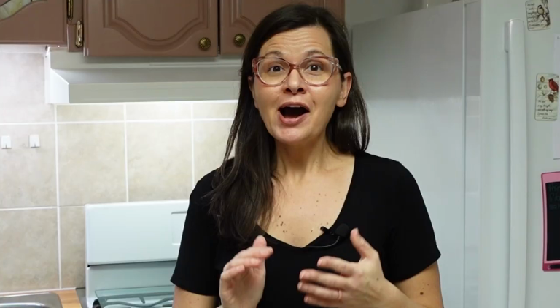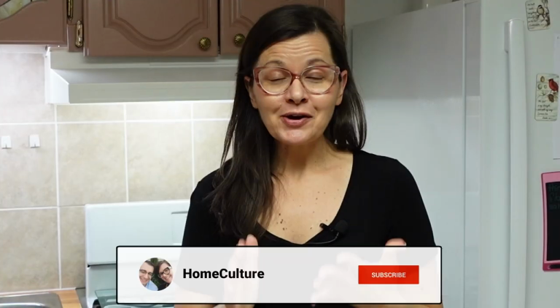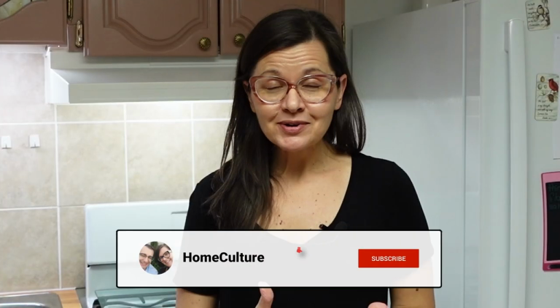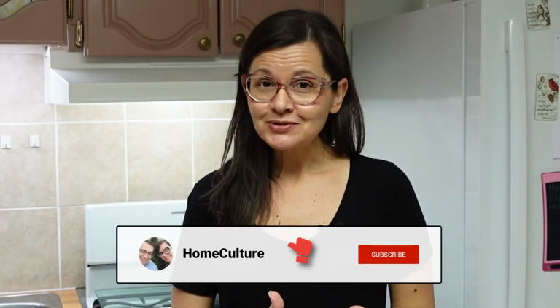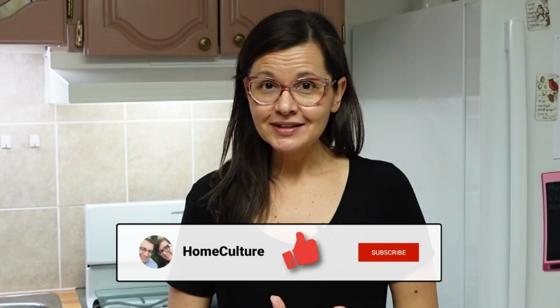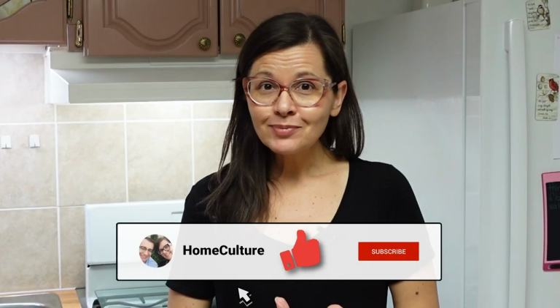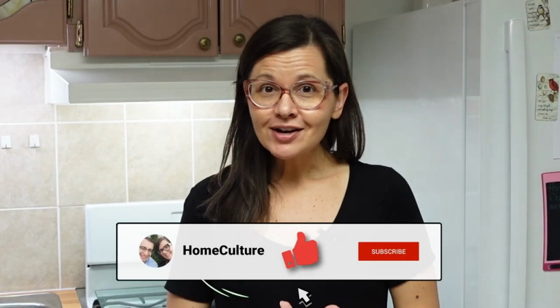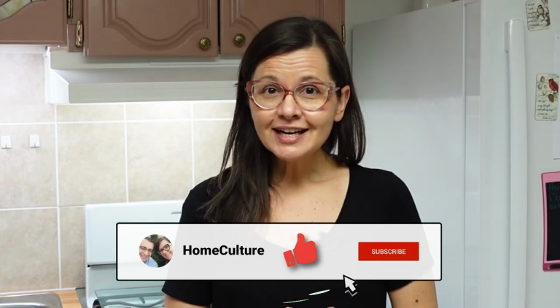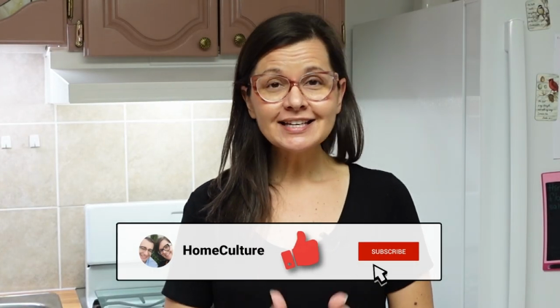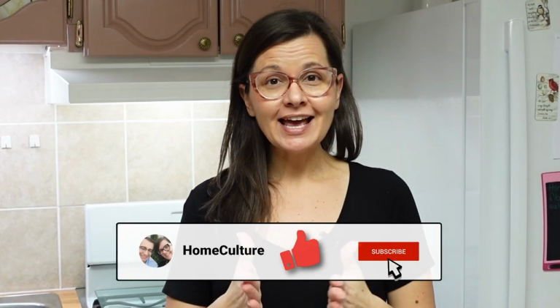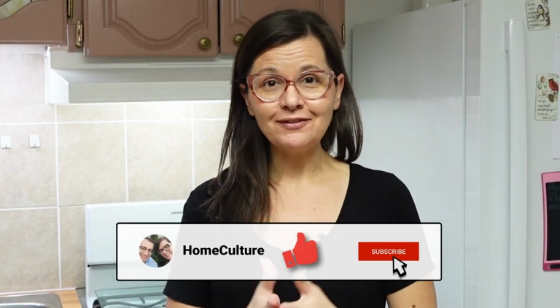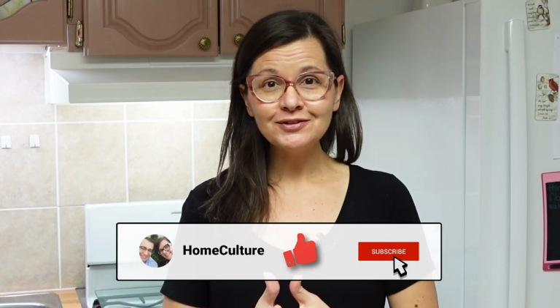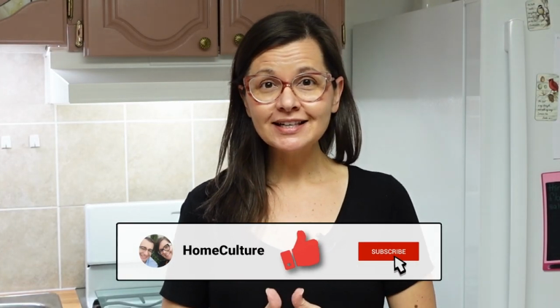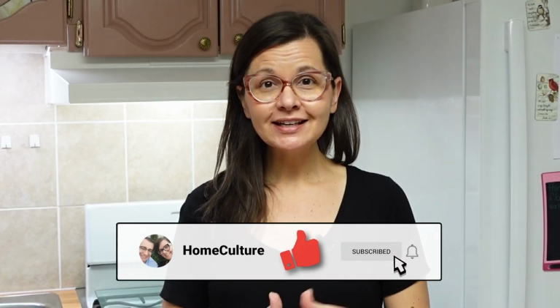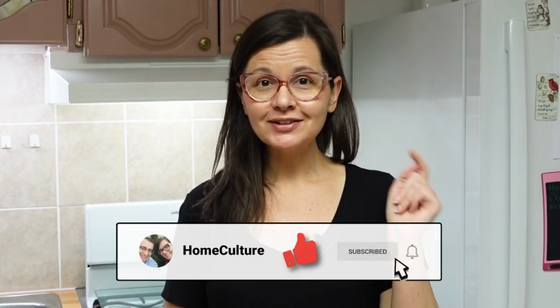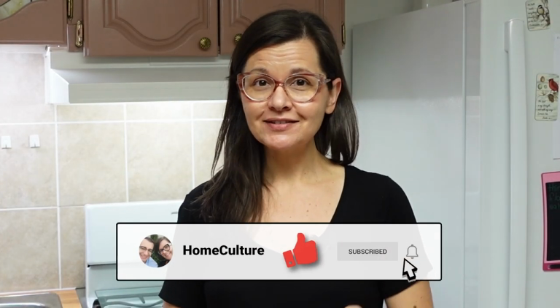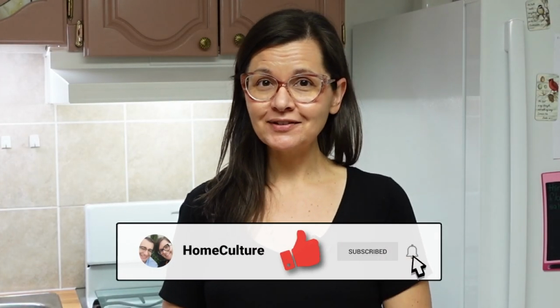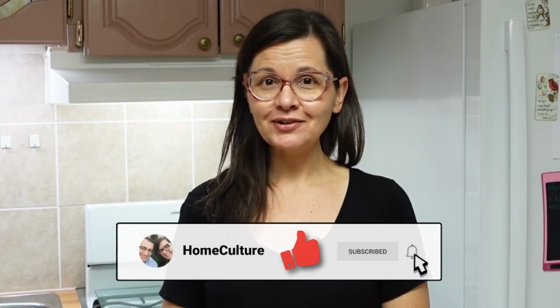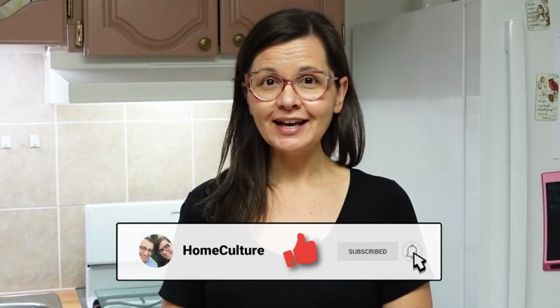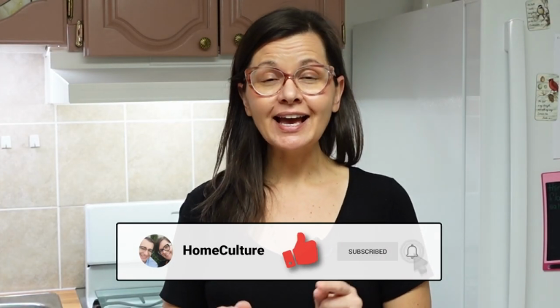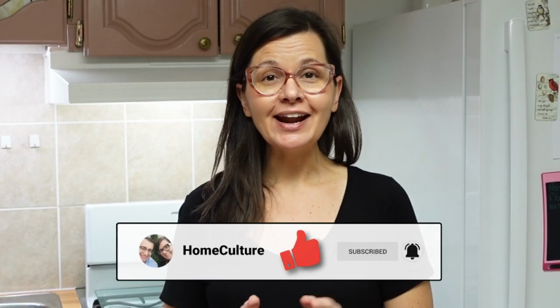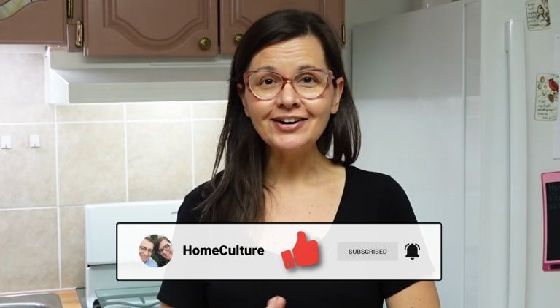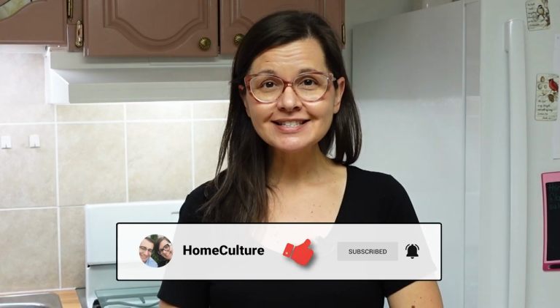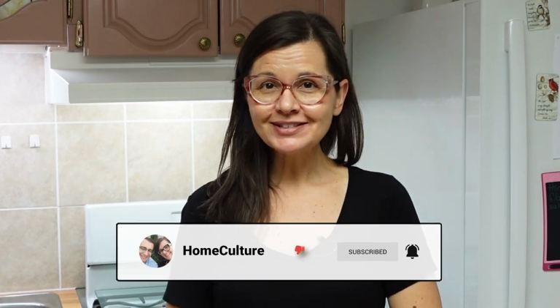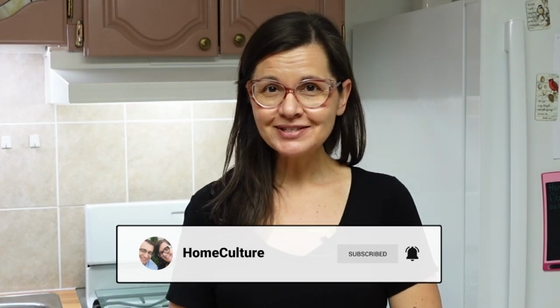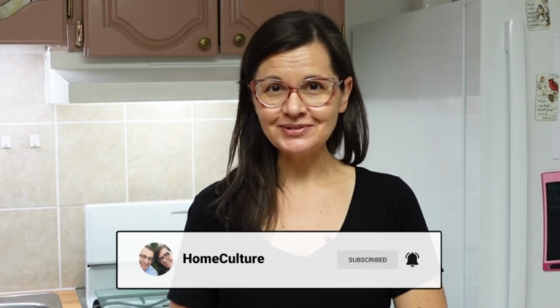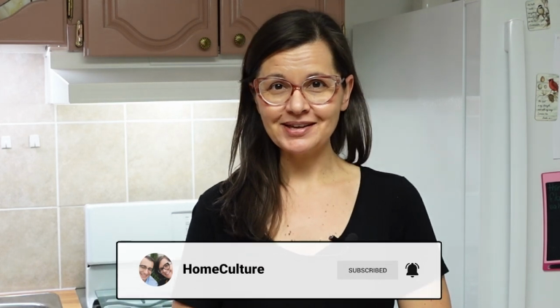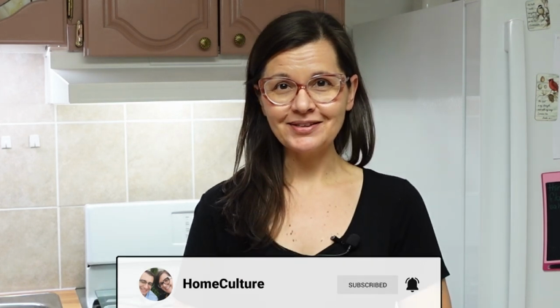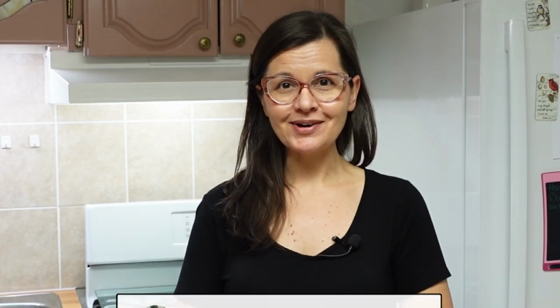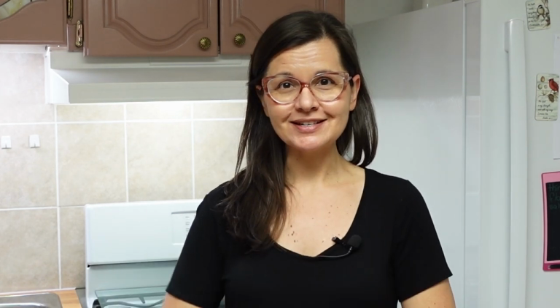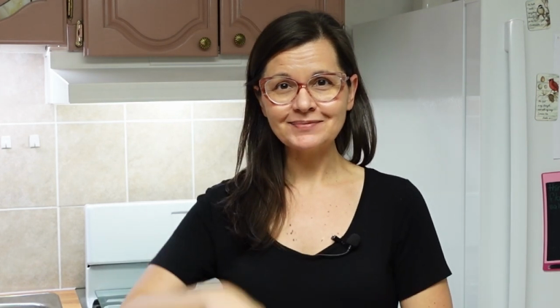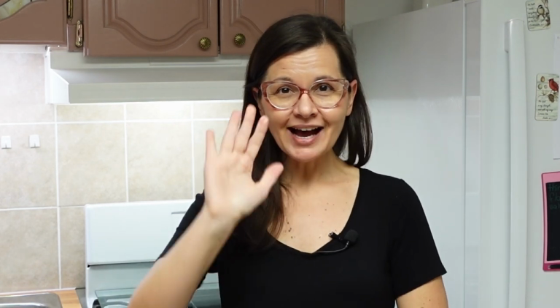I hope you enjoyed this project. And if you did, you can give this video a like. I'll see you soon with another project. Bye.